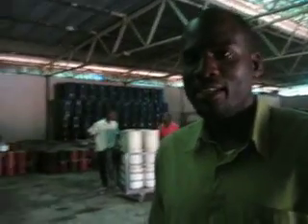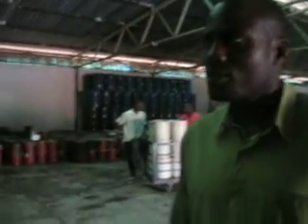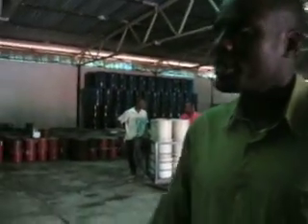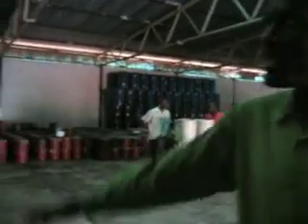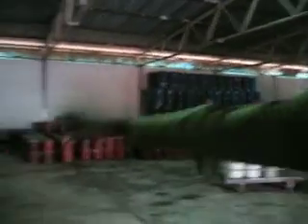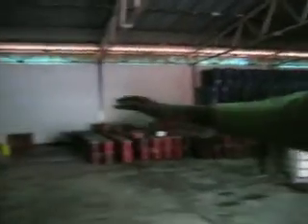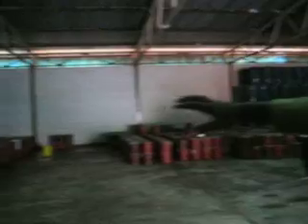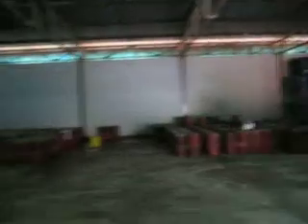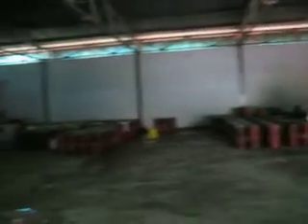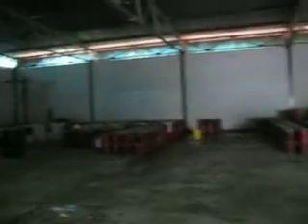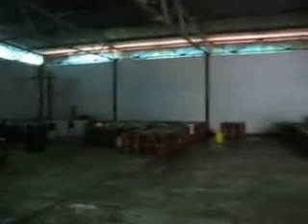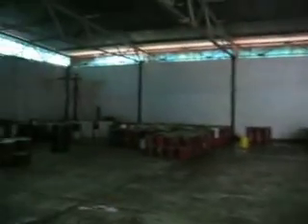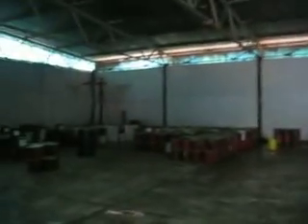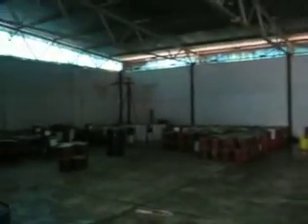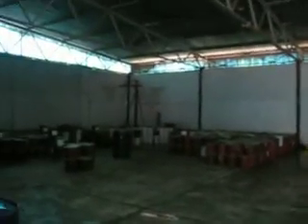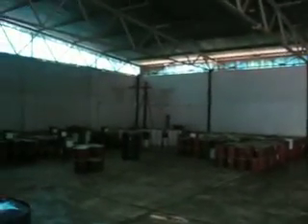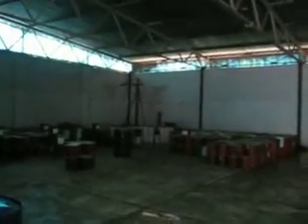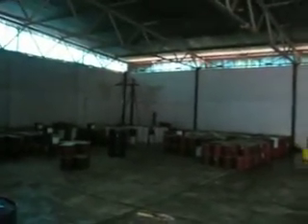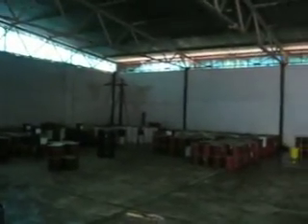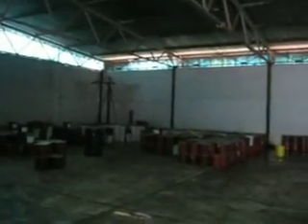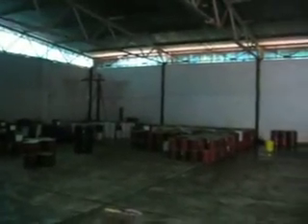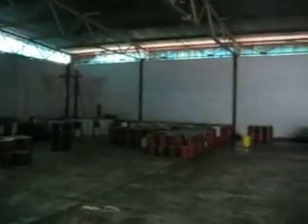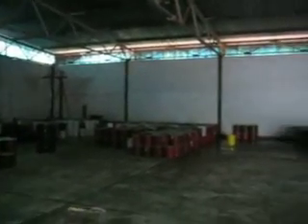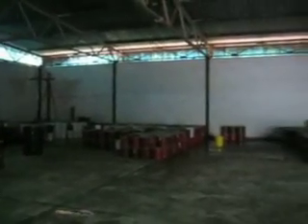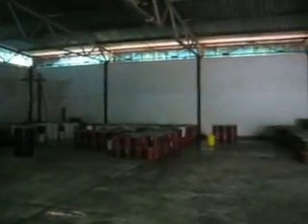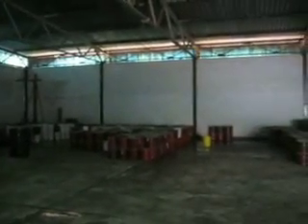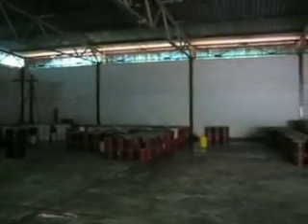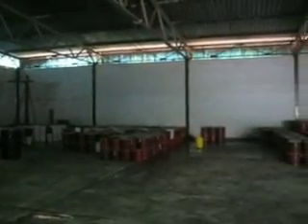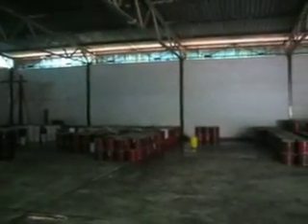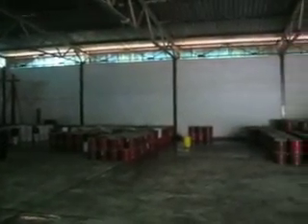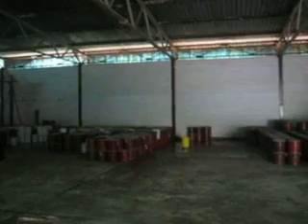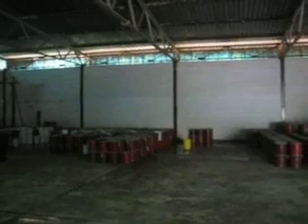So this is our storage section. As you can see, the buckets are packed according to face in, face out.